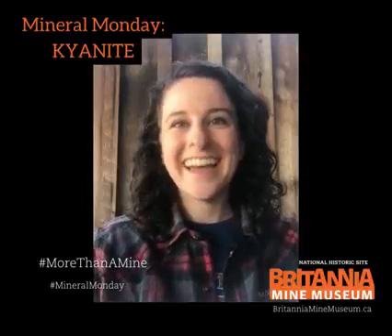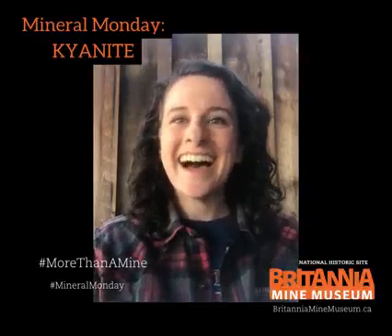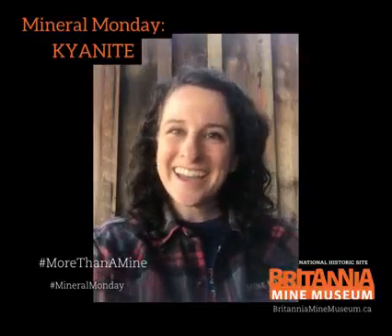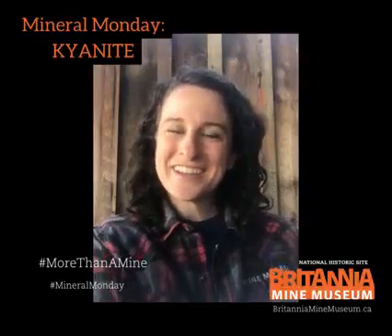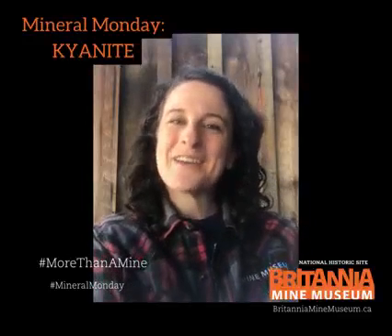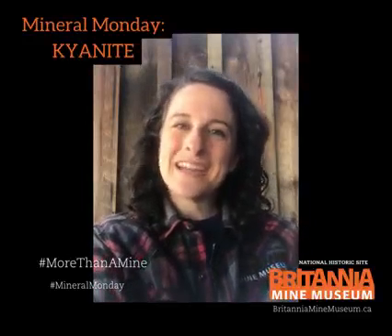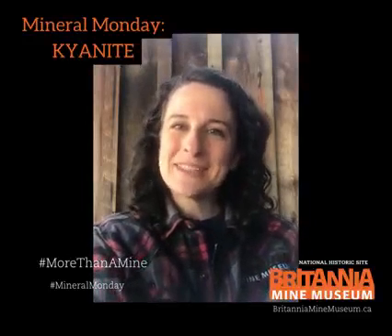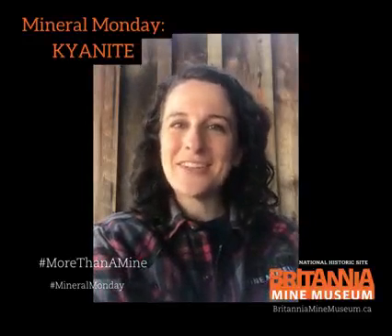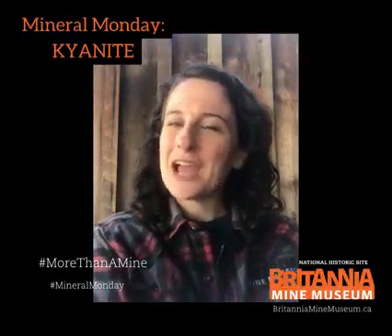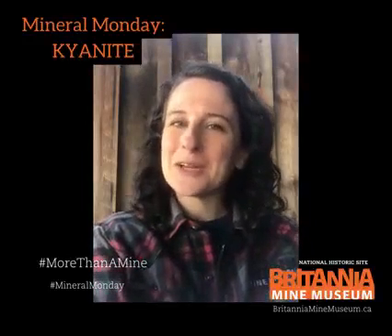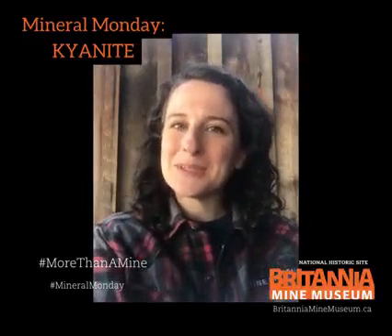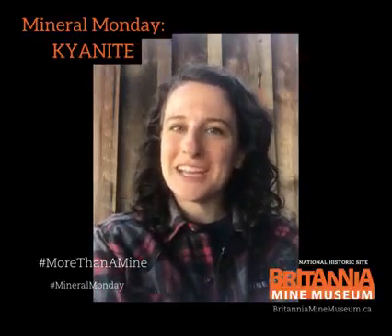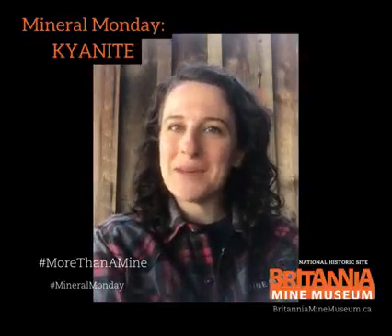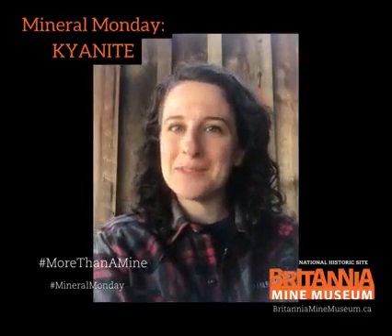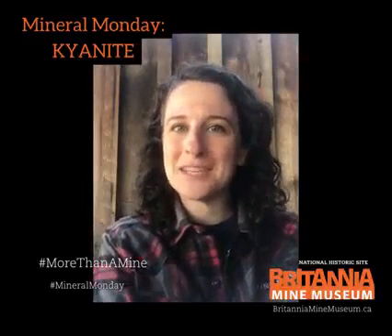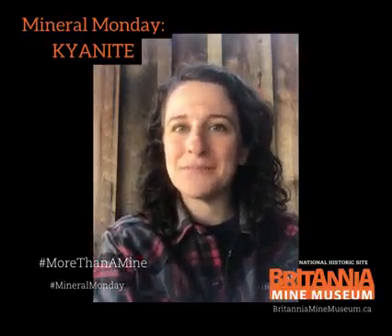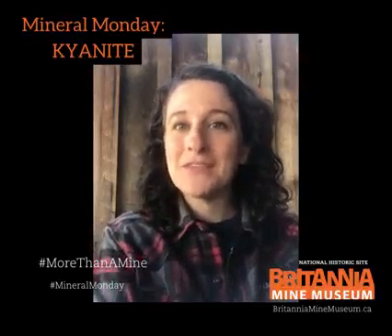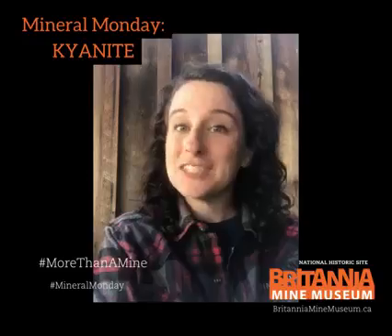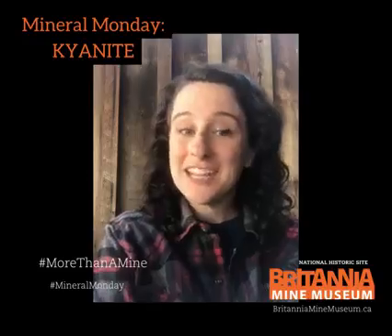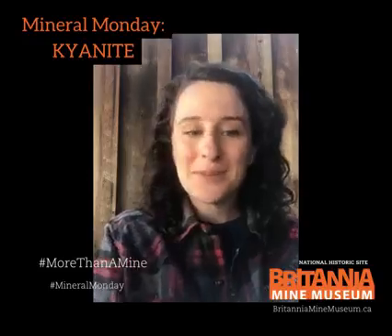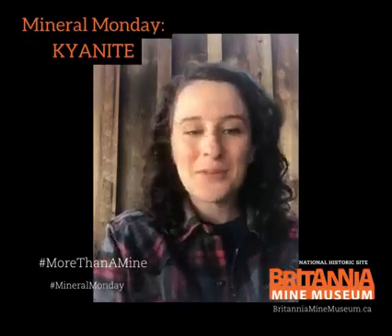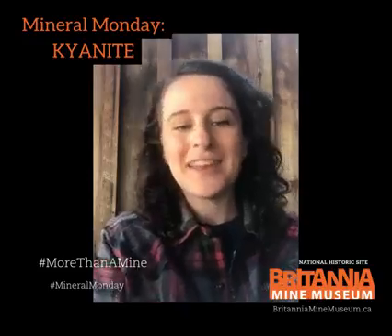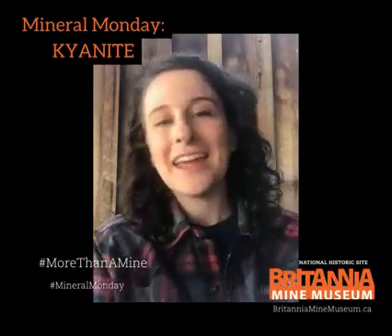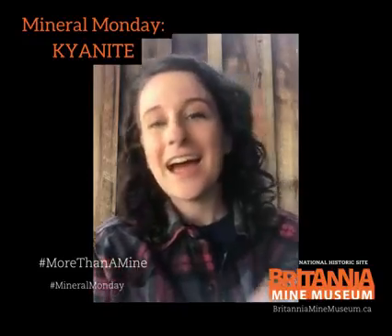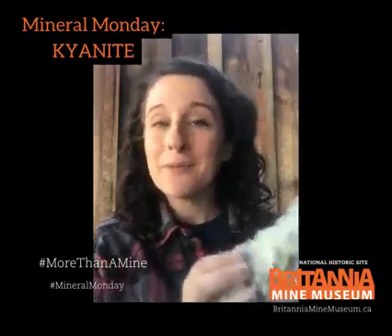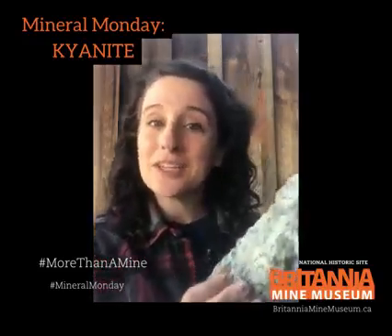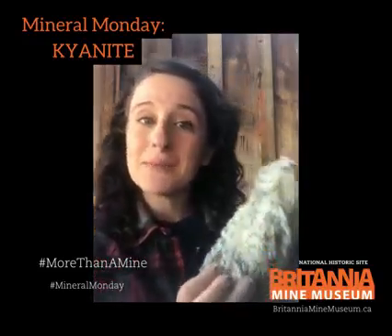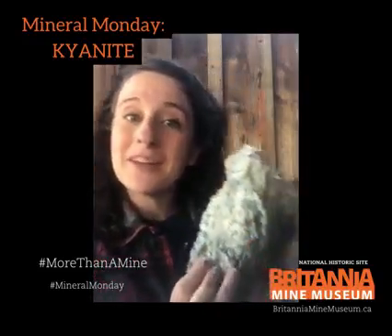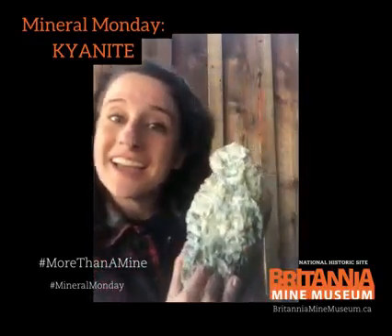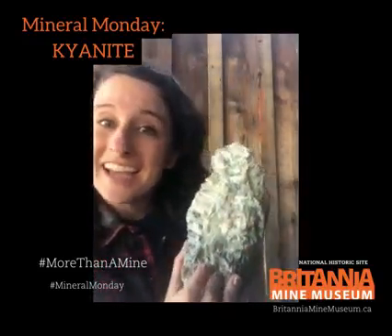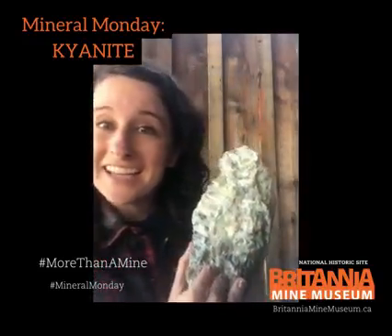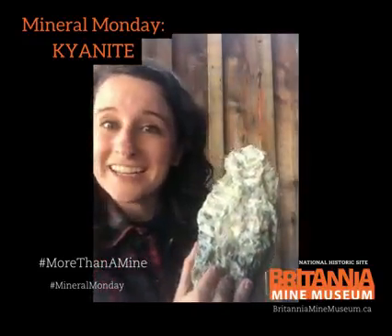Hi, my name is Heather and I work at the Britannia Mine Museum. For today's Mineral Monday, I'm going to talk about kyanite.